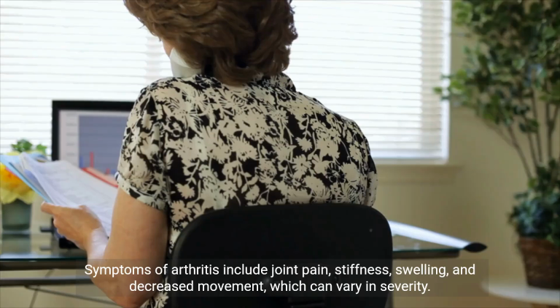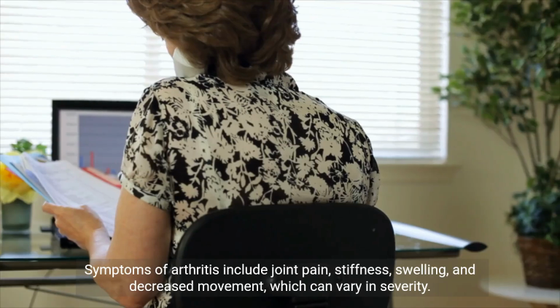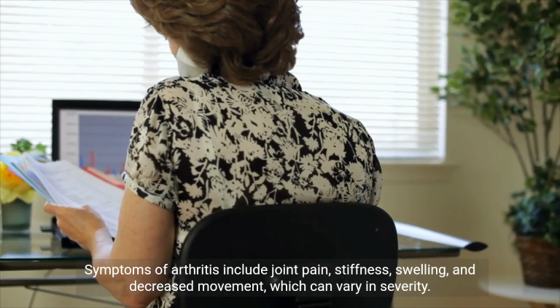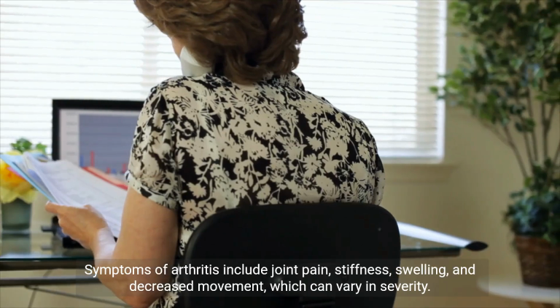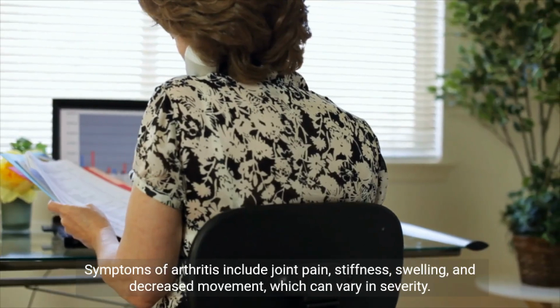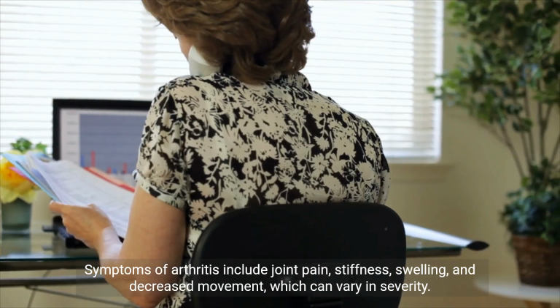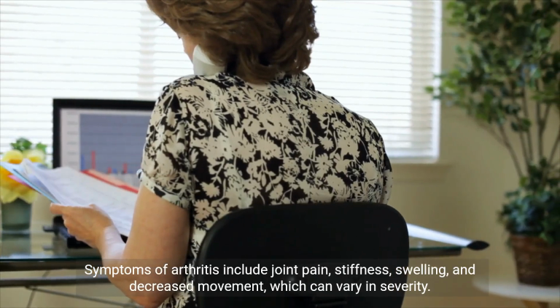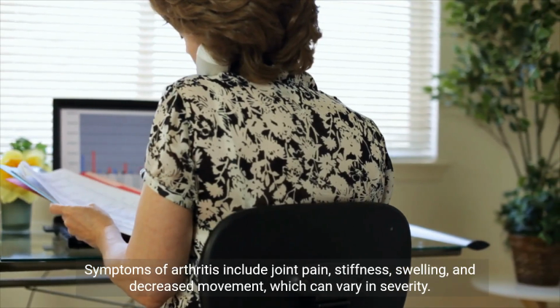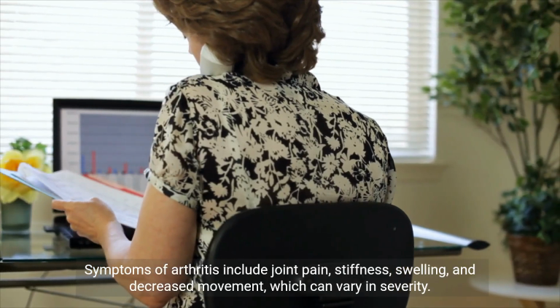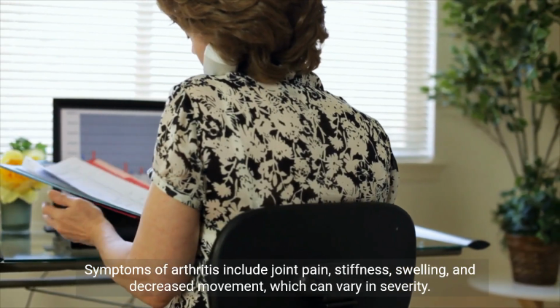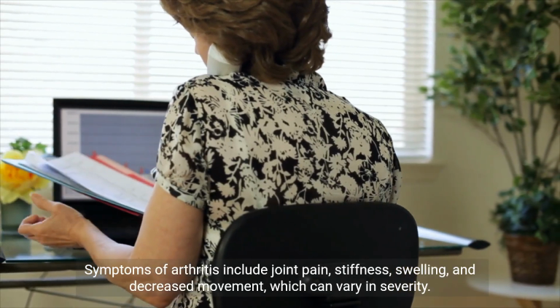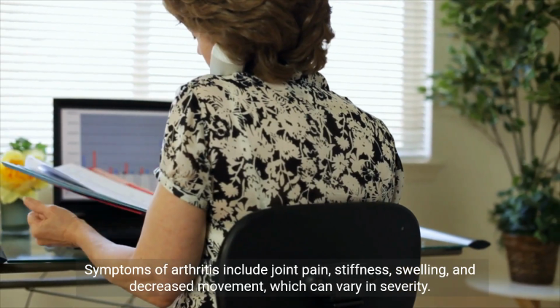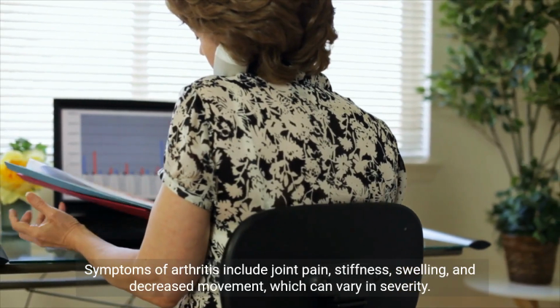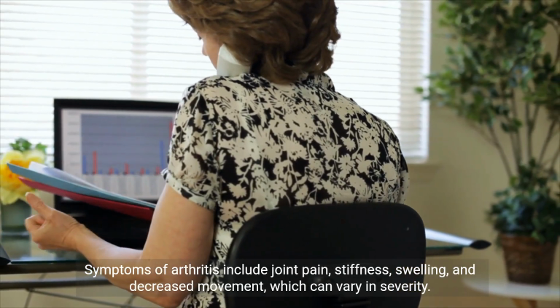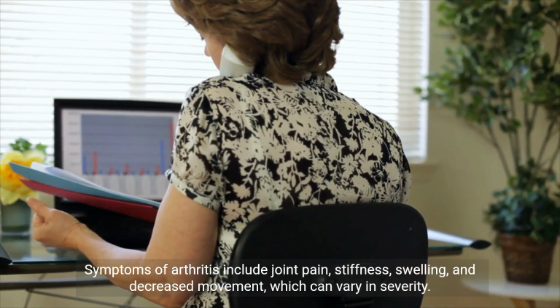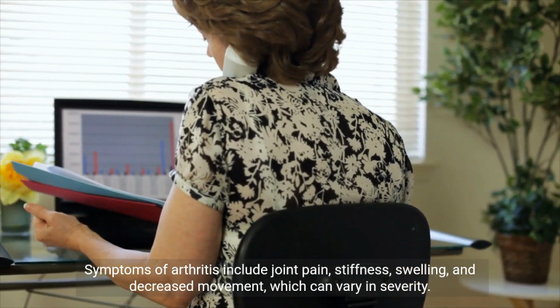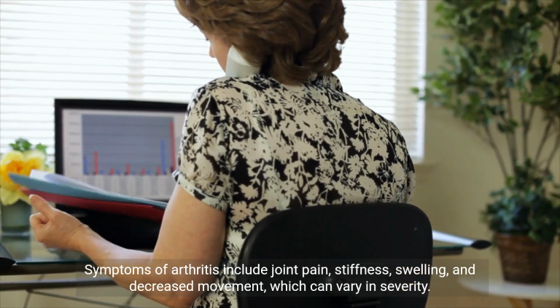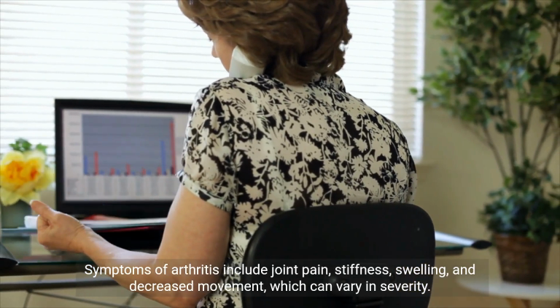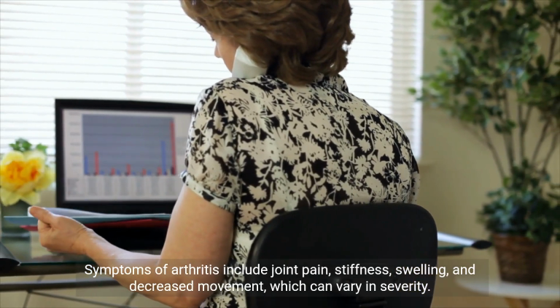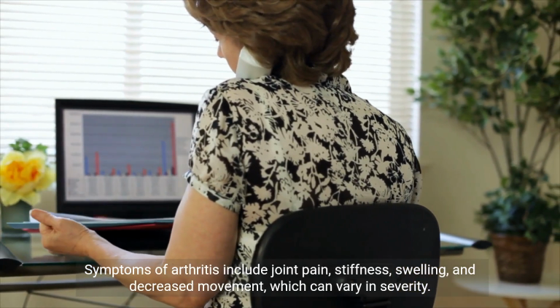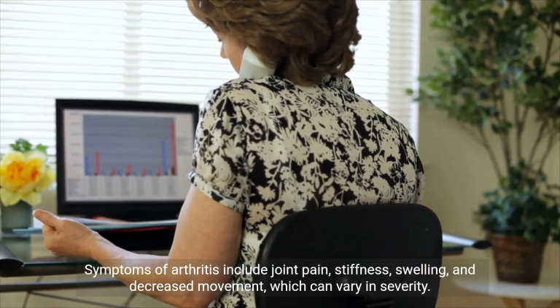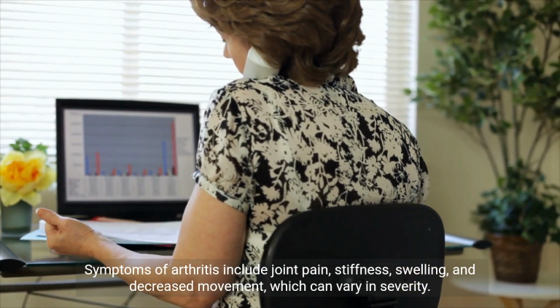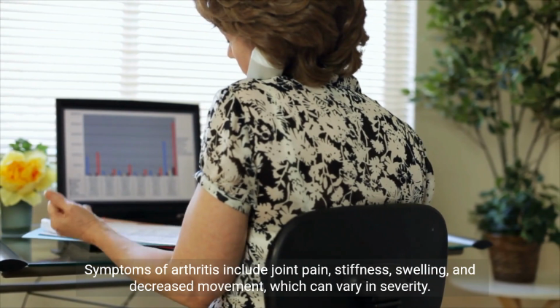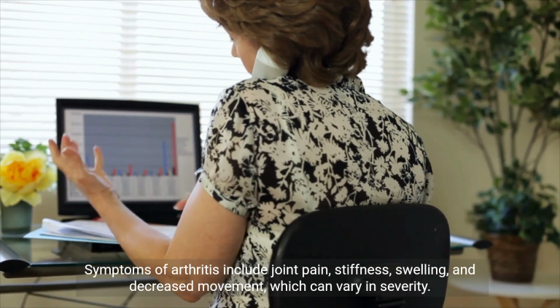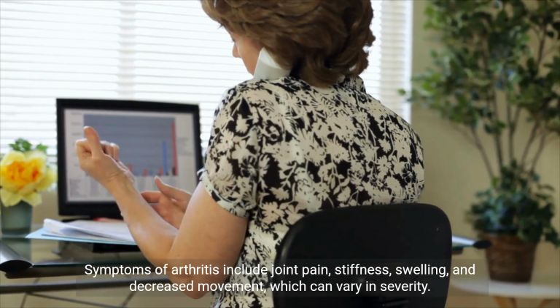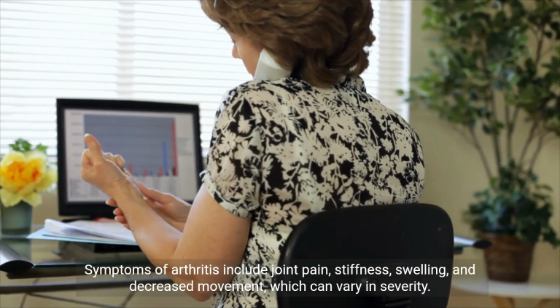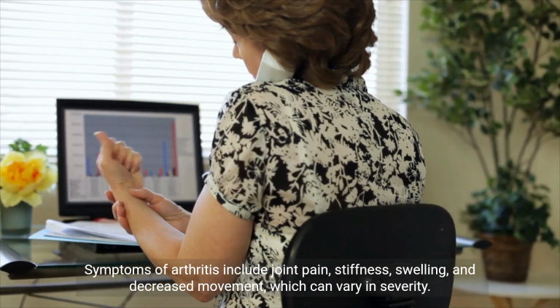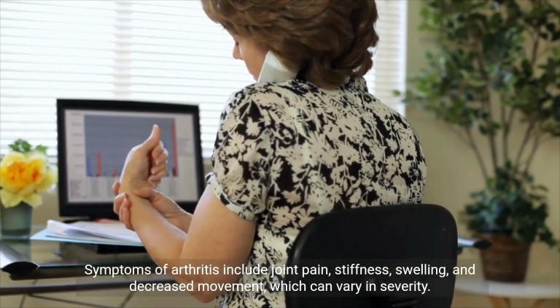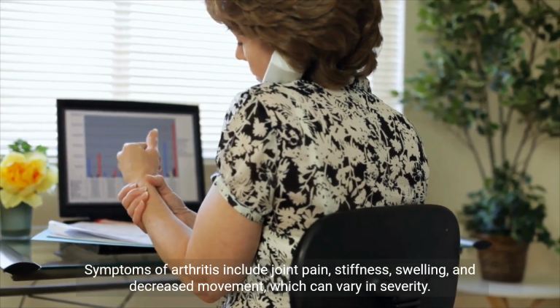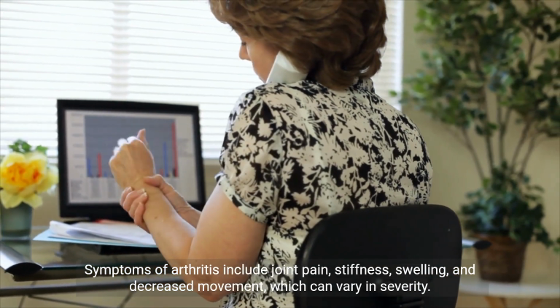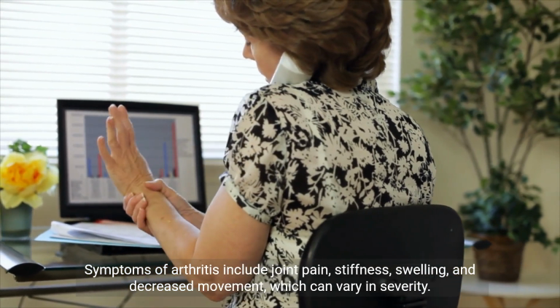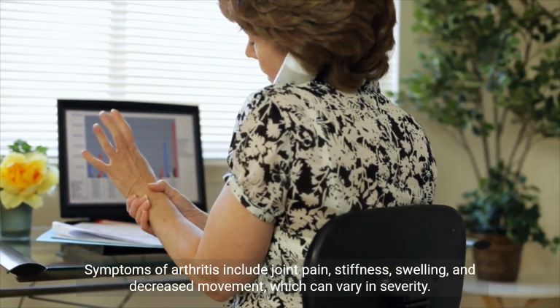Symptoms of arthritis include joint pain, stiffness, swelling, and decreased movement, which can vary in severity.